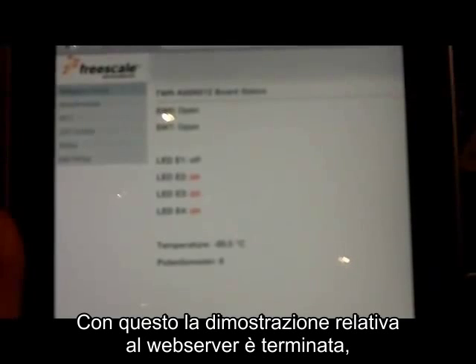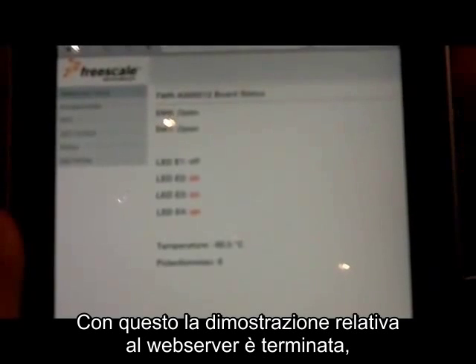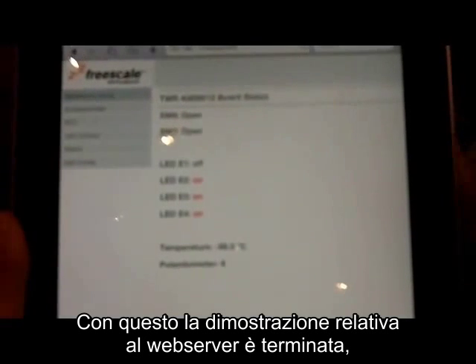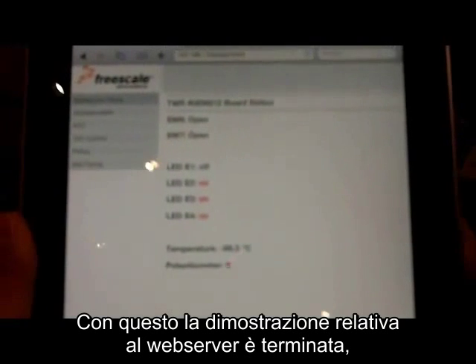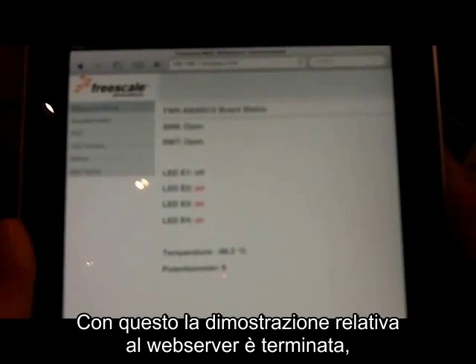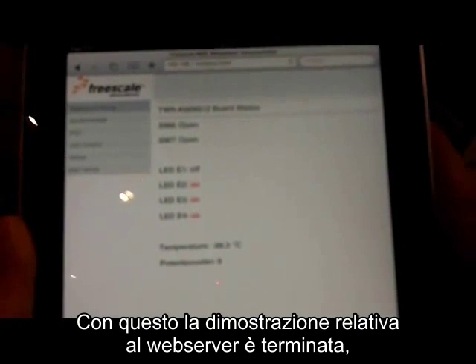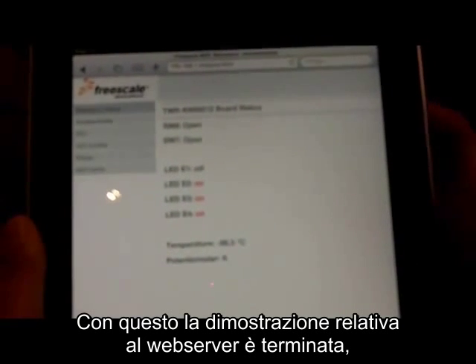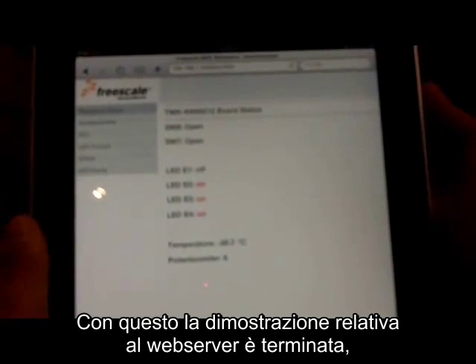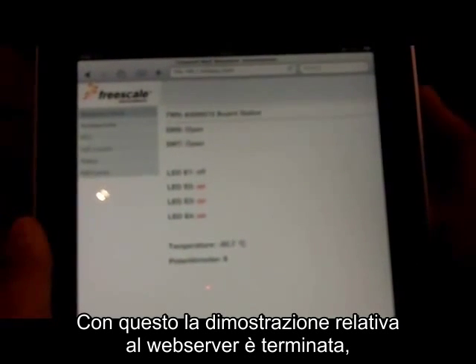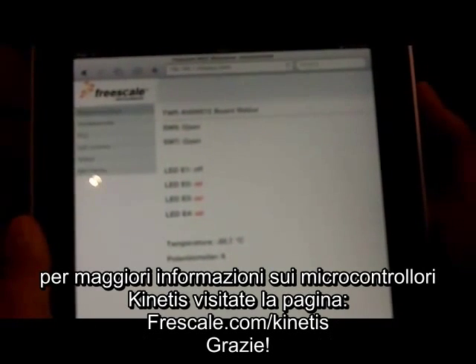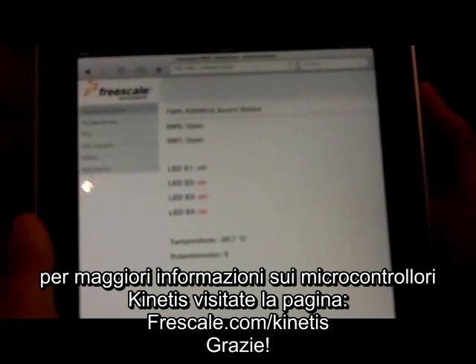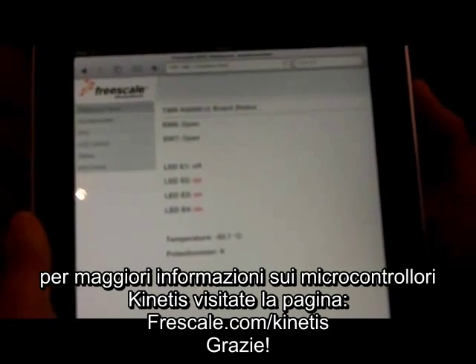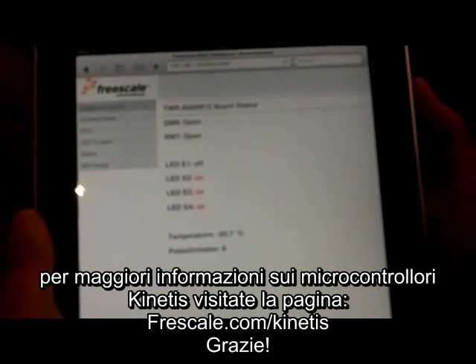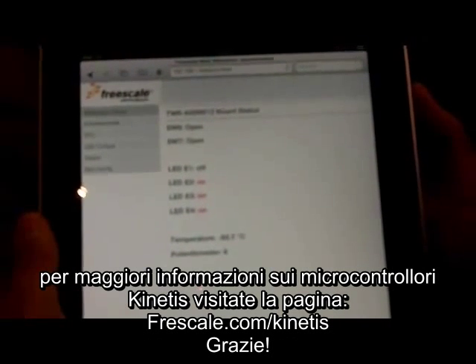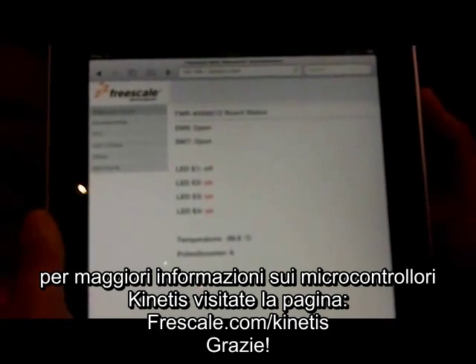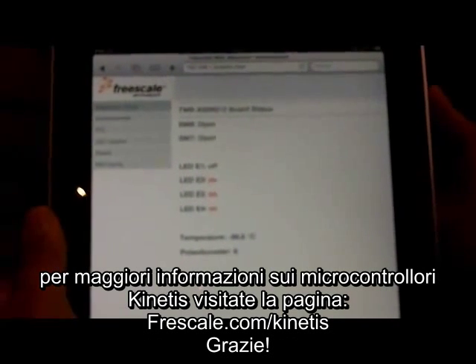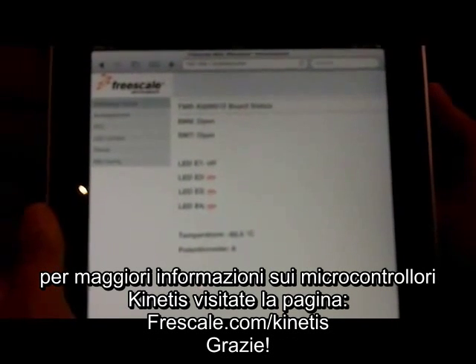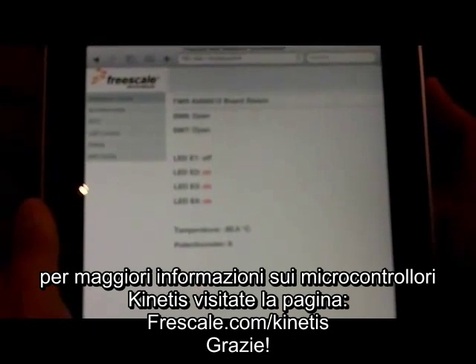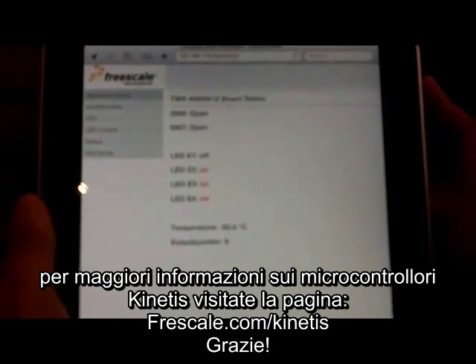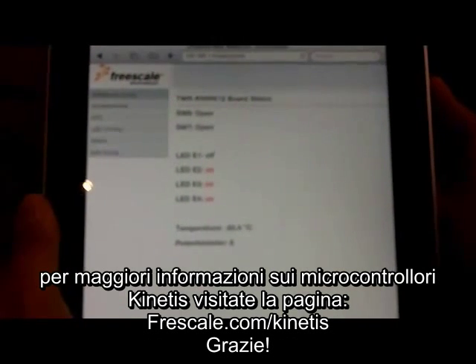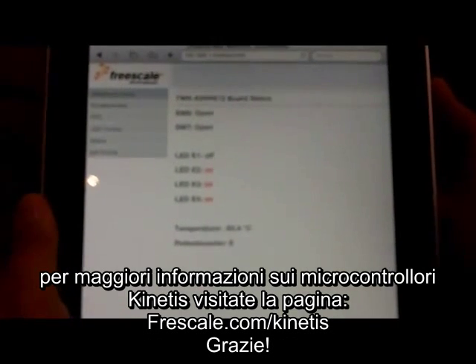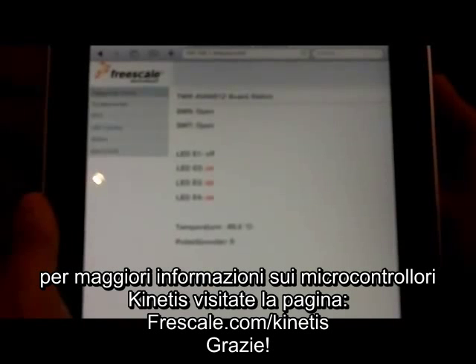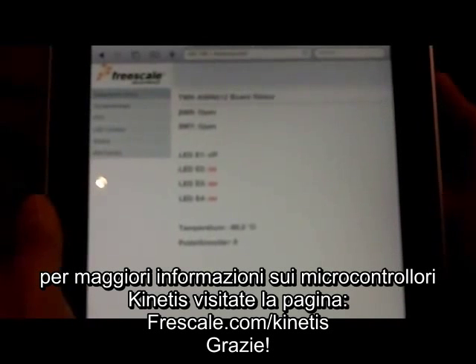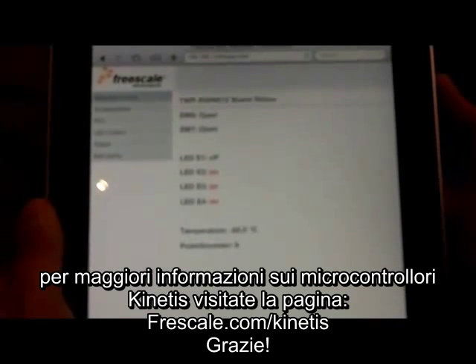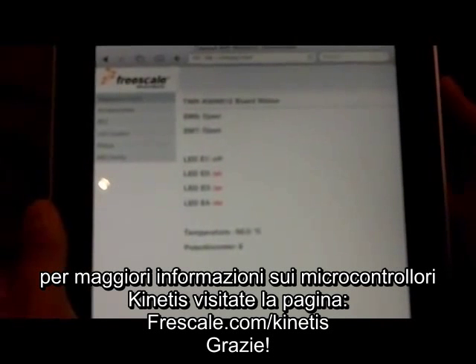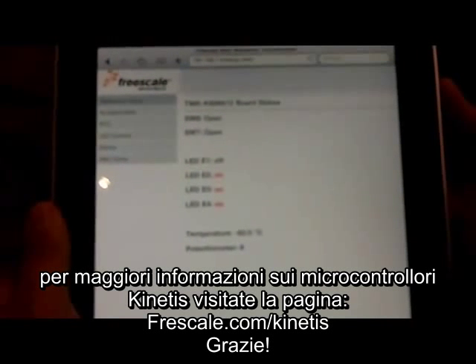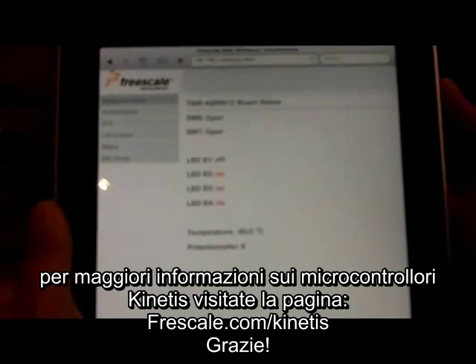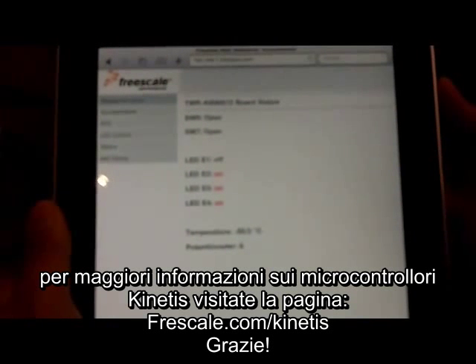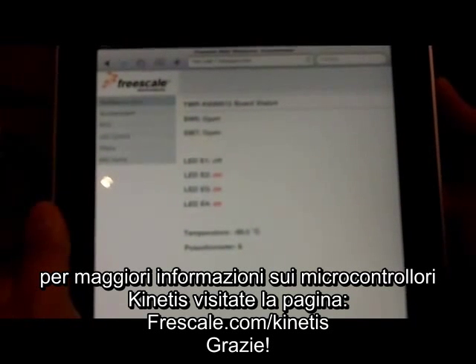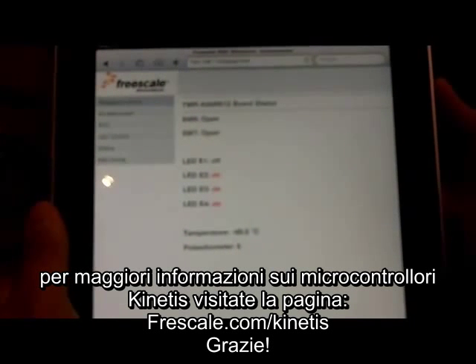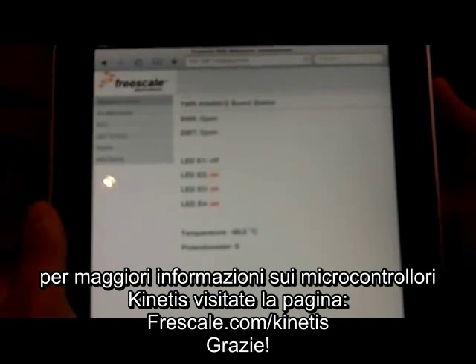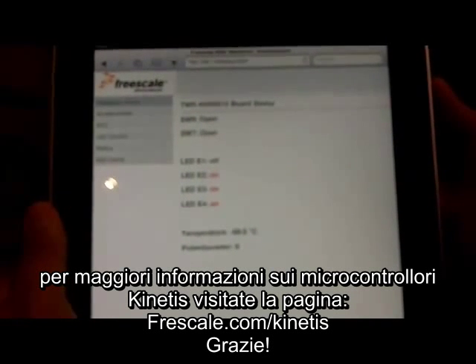That's pretty much our web server demo. If you want more information on Kinetis microcontrollers, go to freescale.com. Thank you.